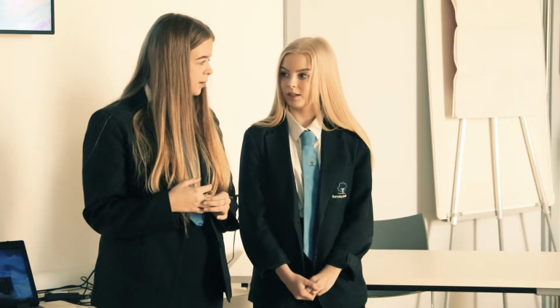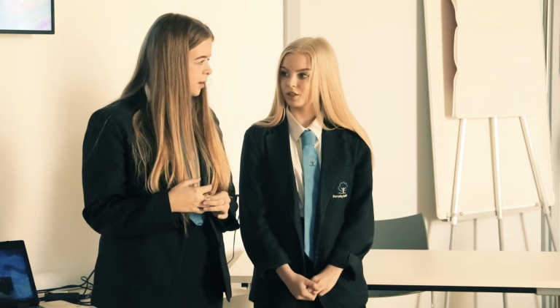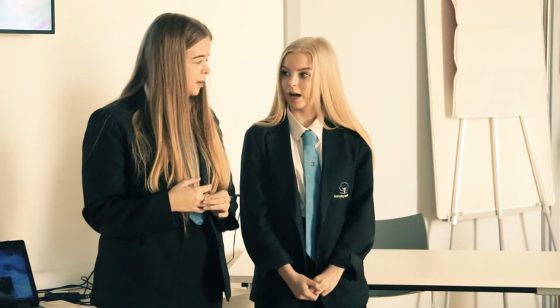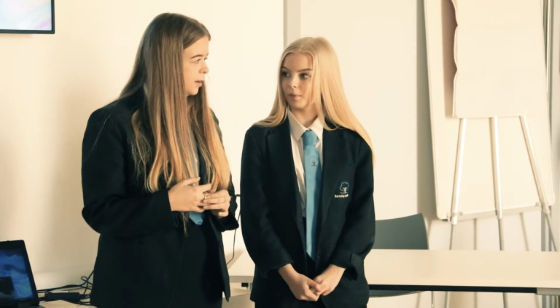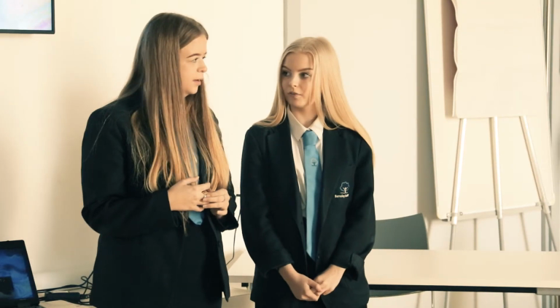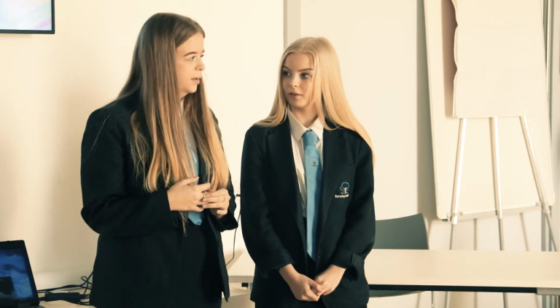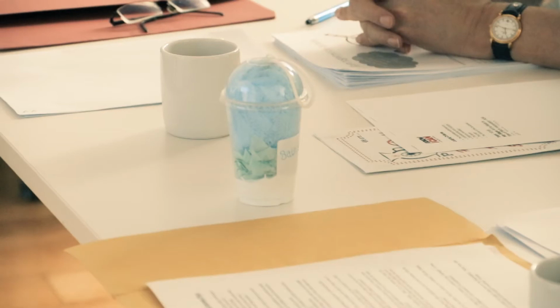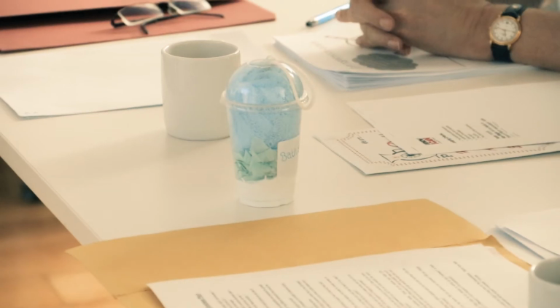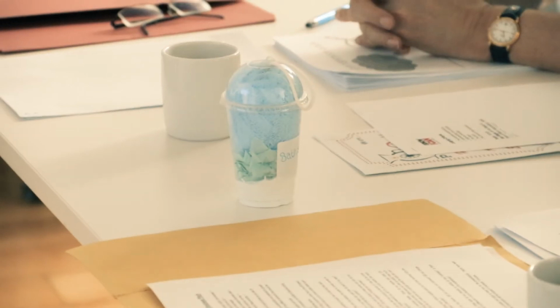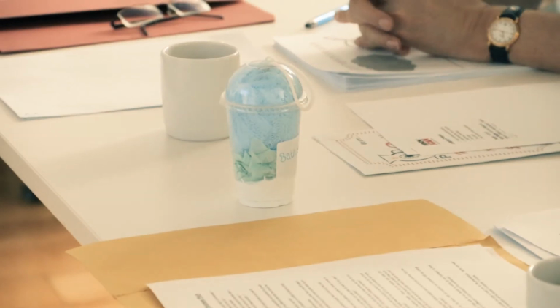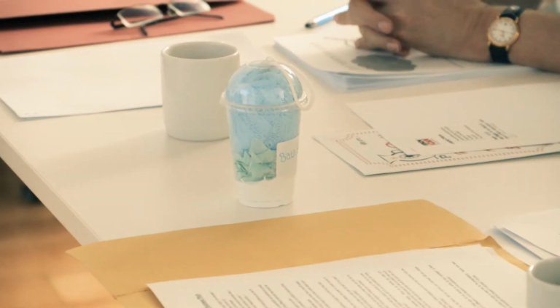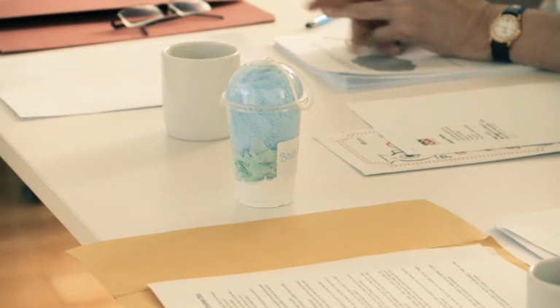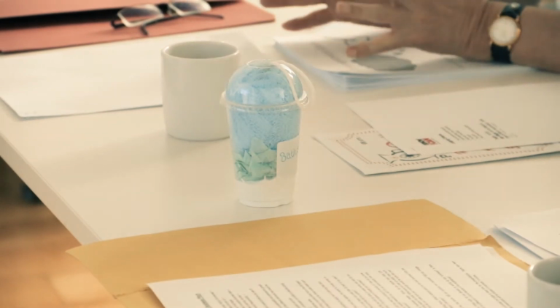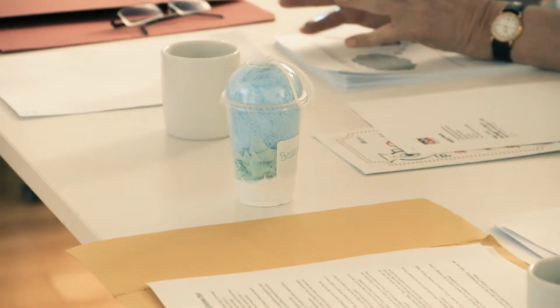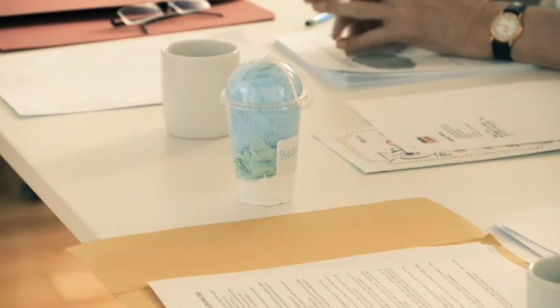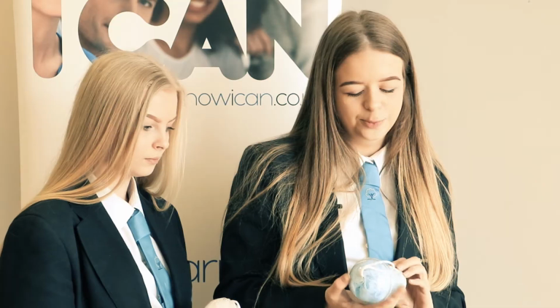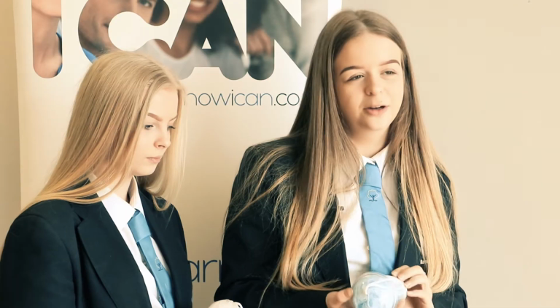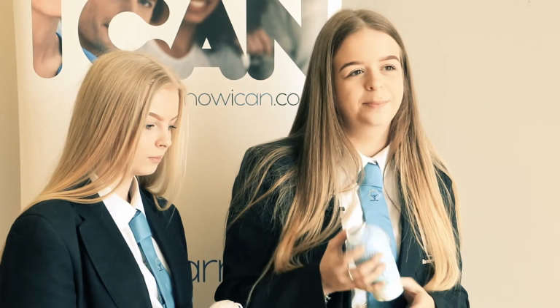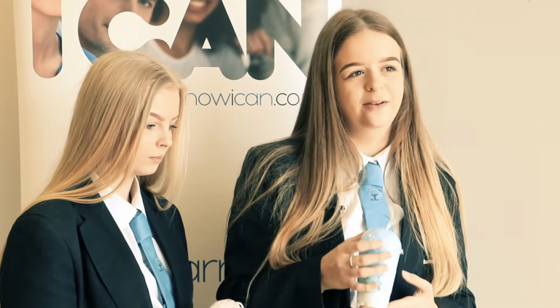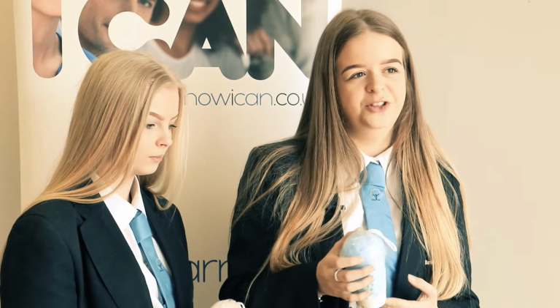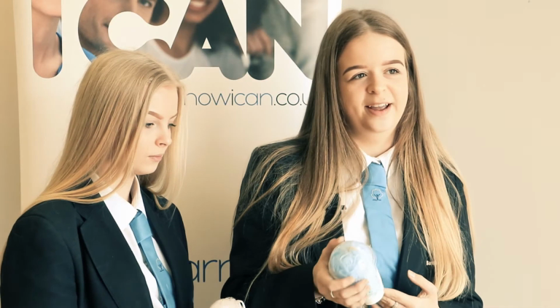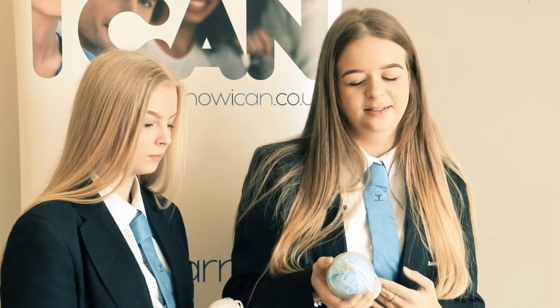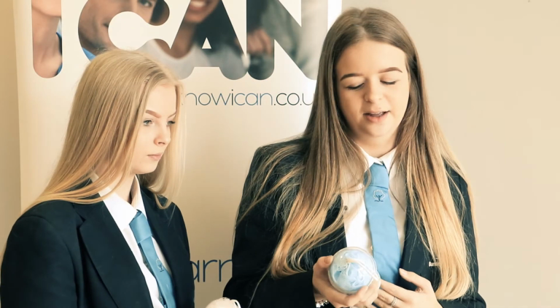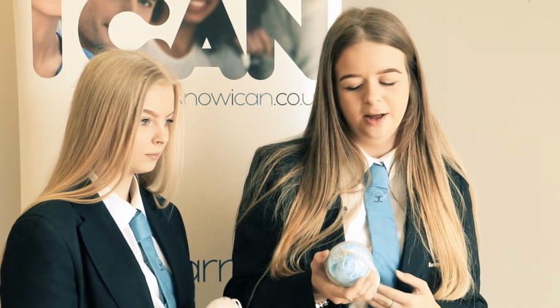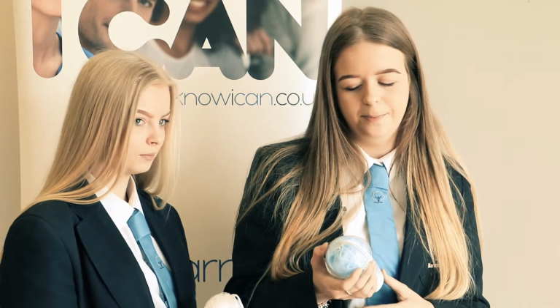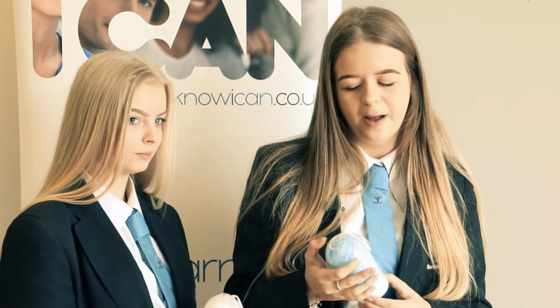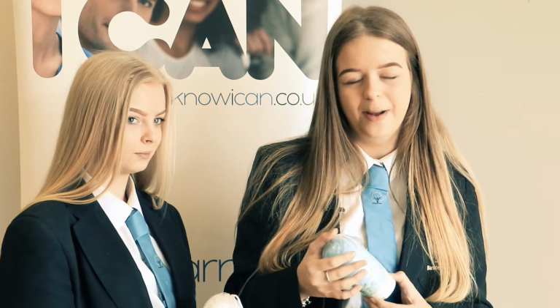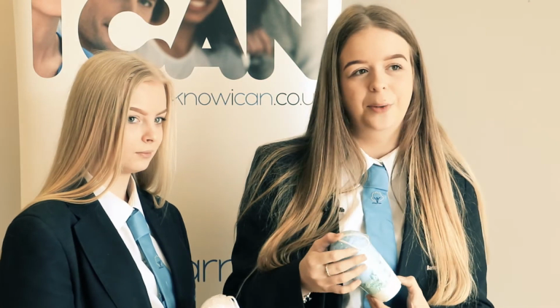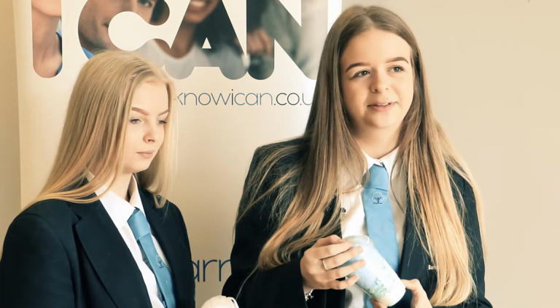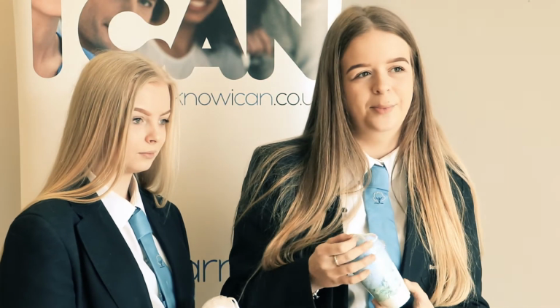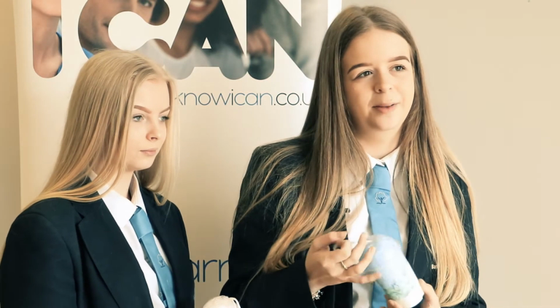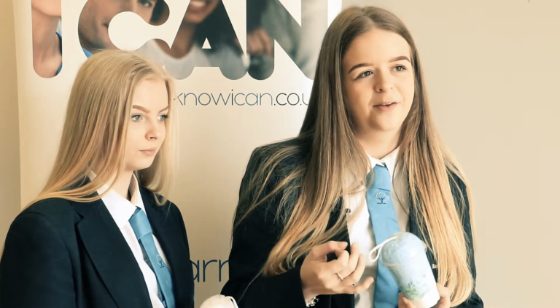We're Bathshakes and we're from Barnsley Academy. Our product is Bathshakes — a bath powder that you put in your bath.